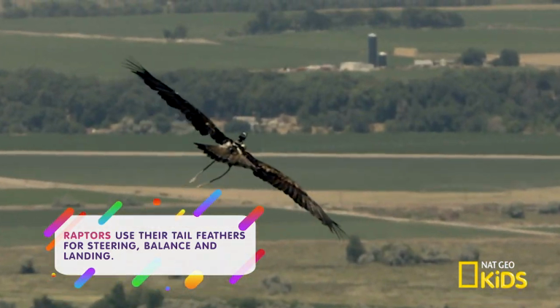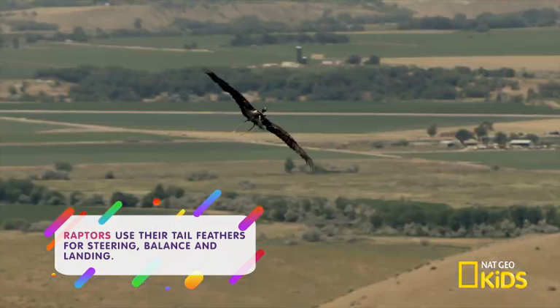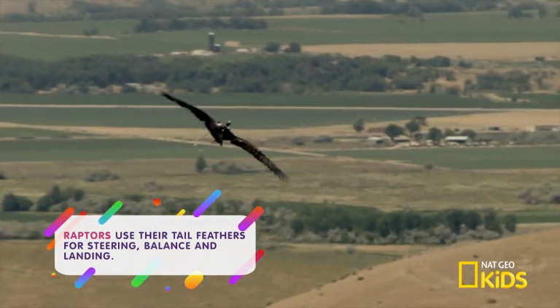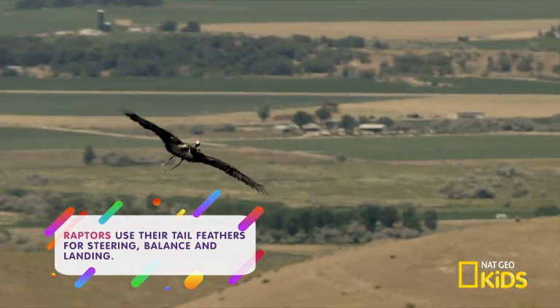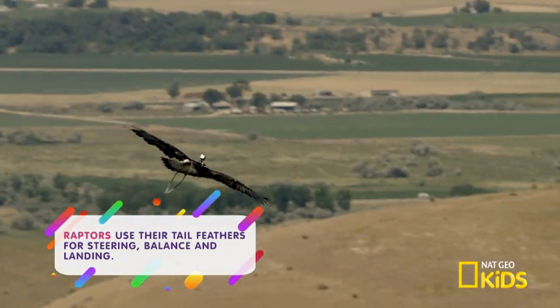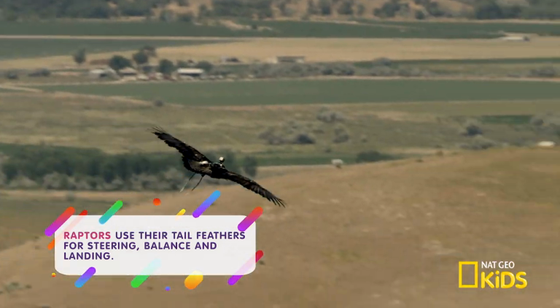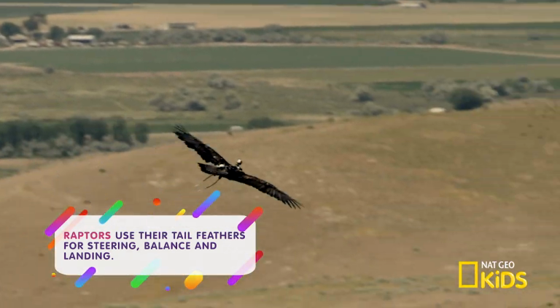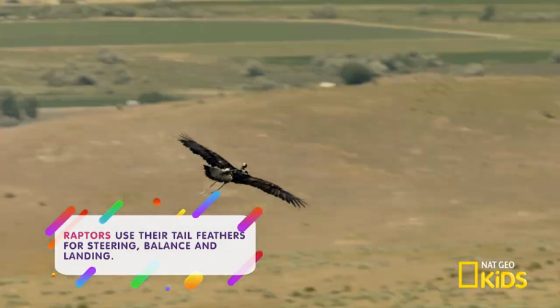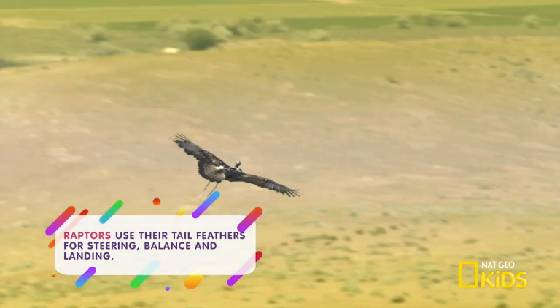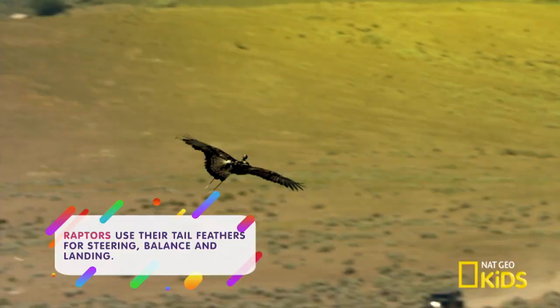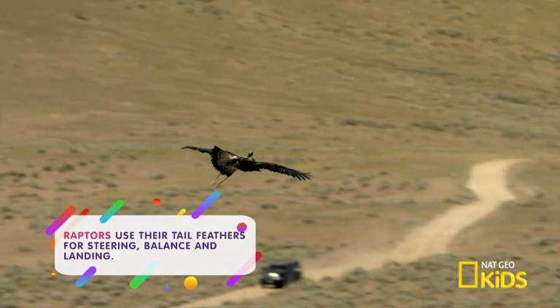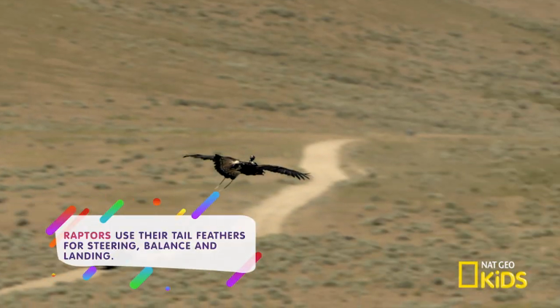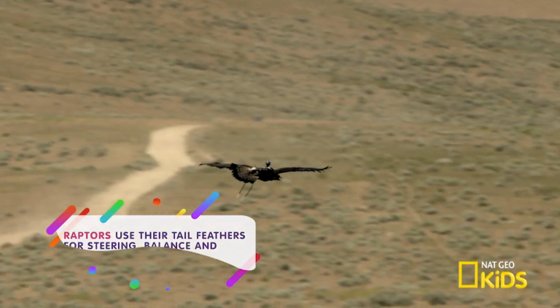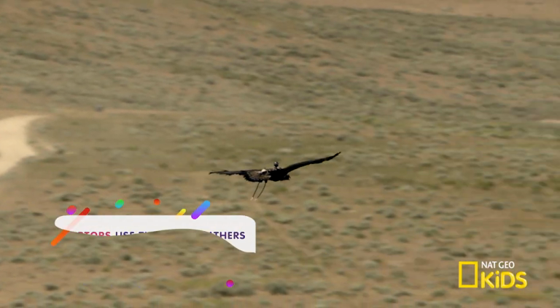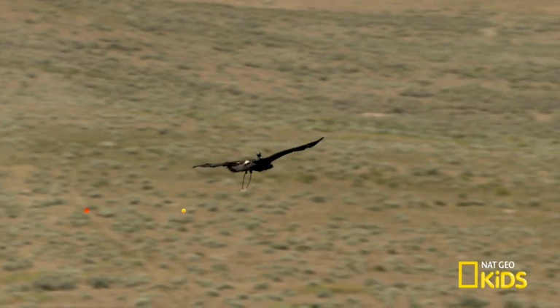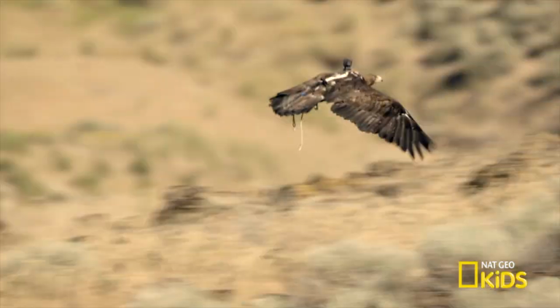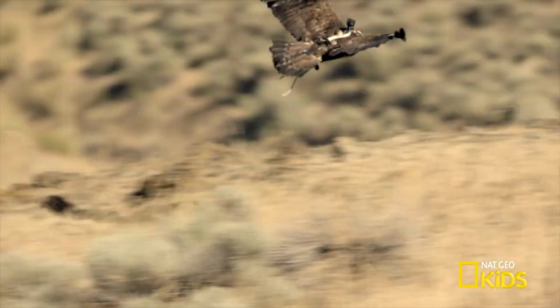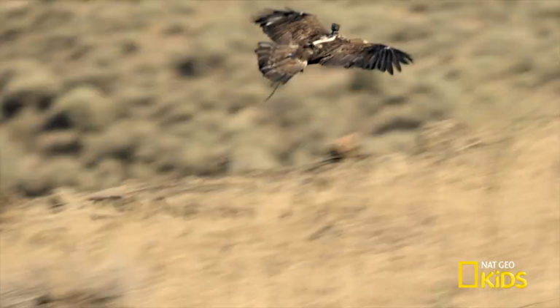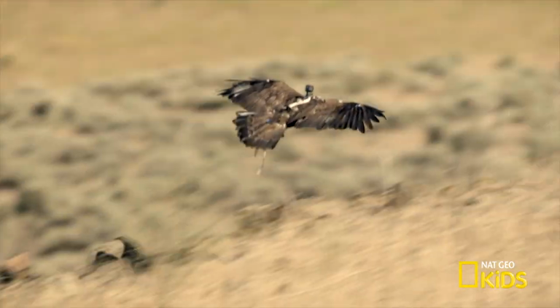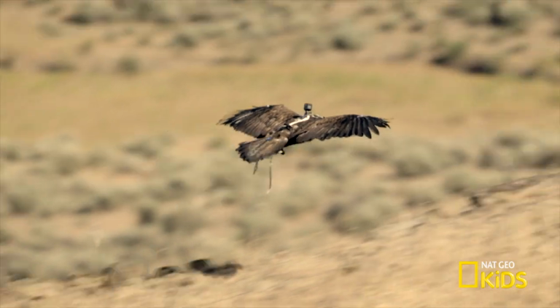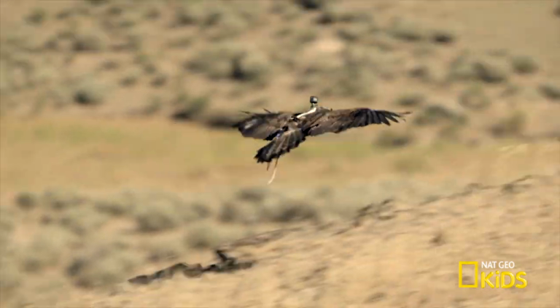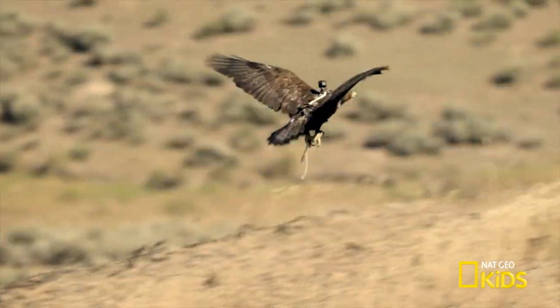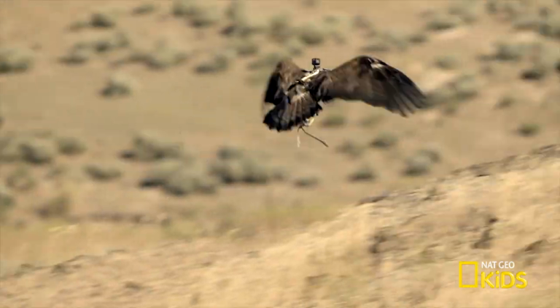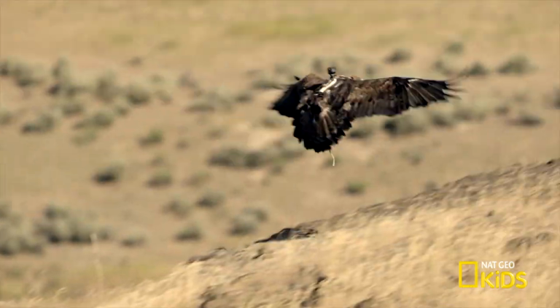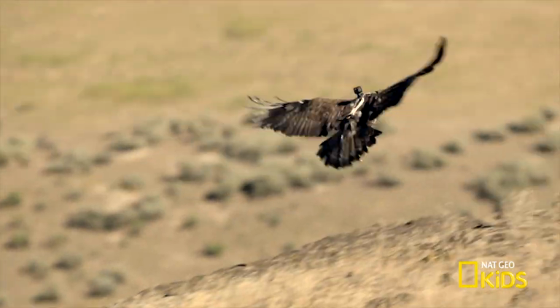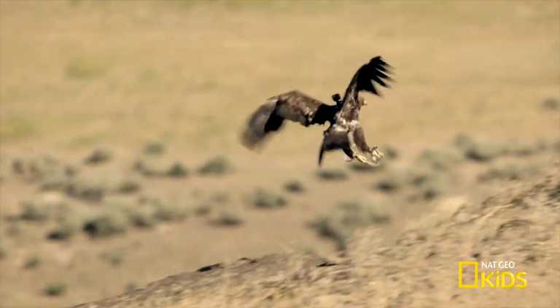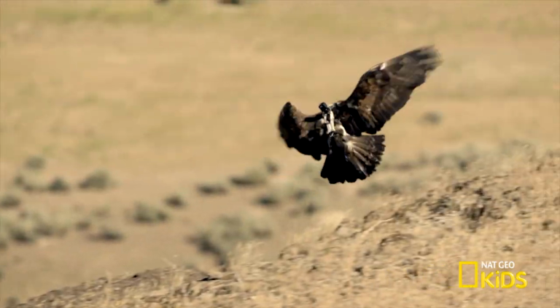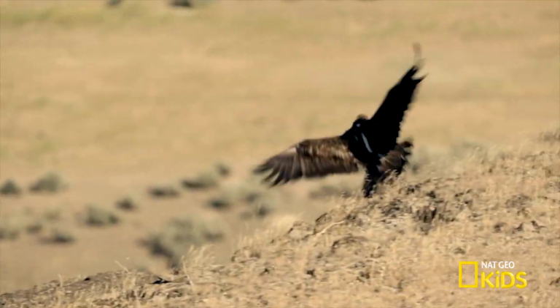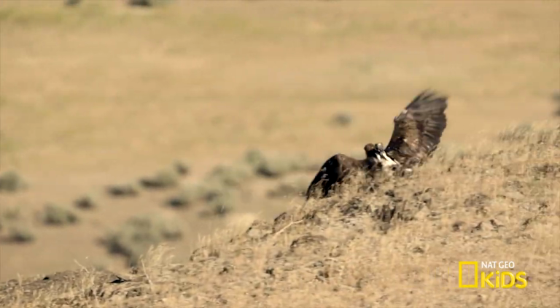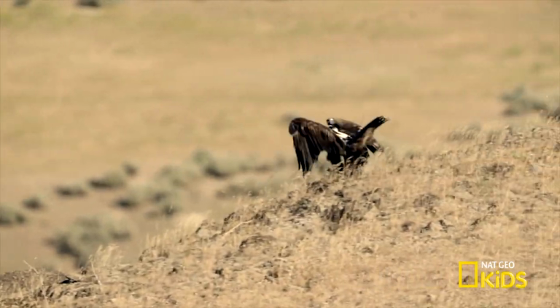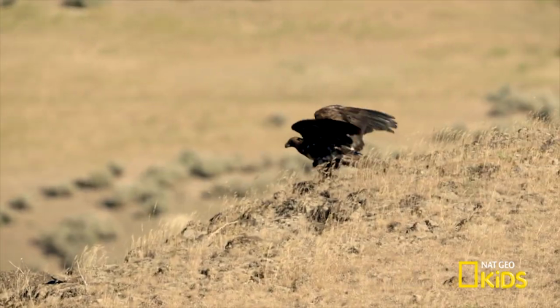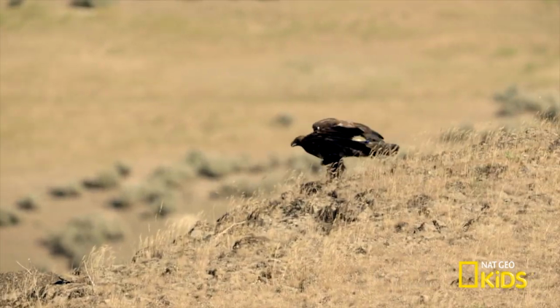Ladies and gentlemen, thanks for flying with us. We know you have a choice of airline, even if the landings are a bit bumpy!